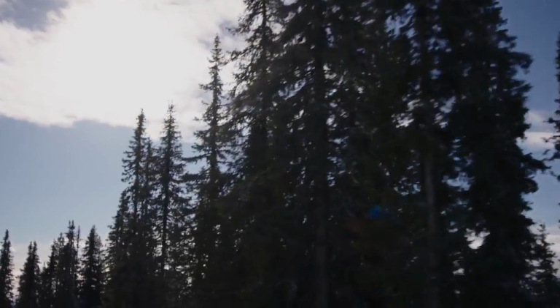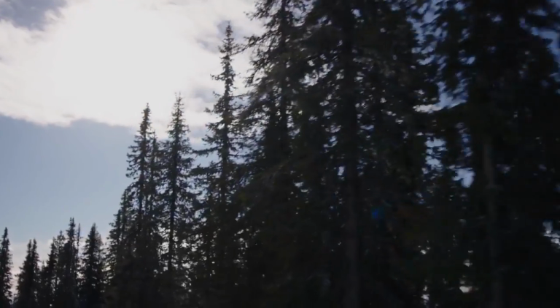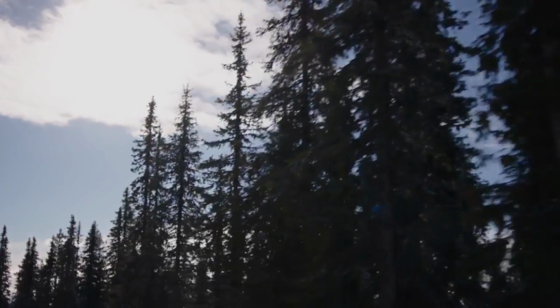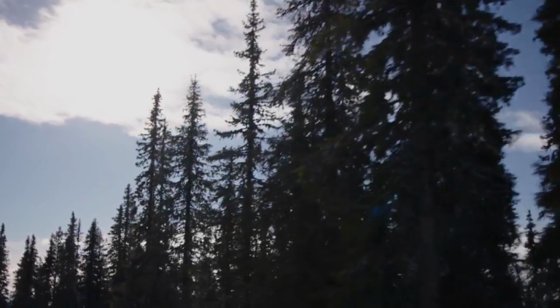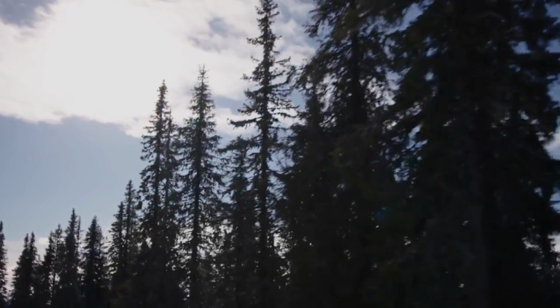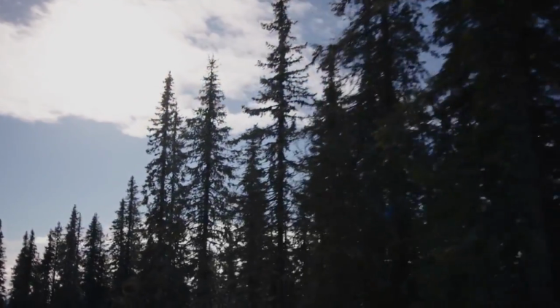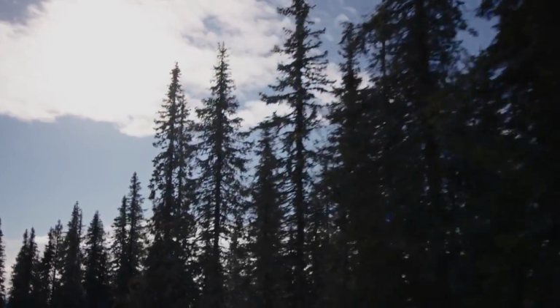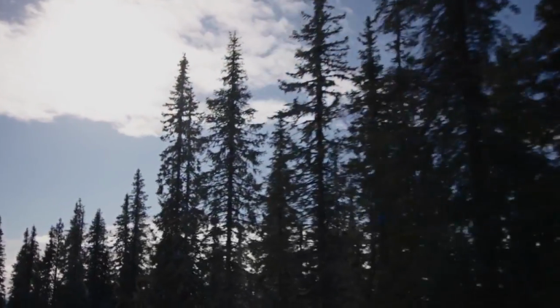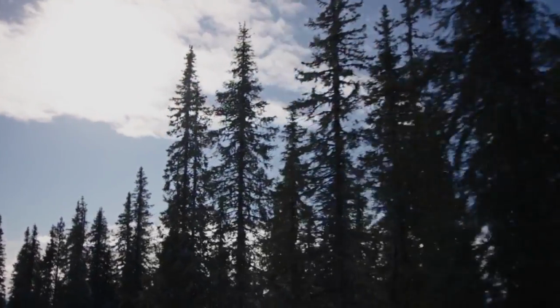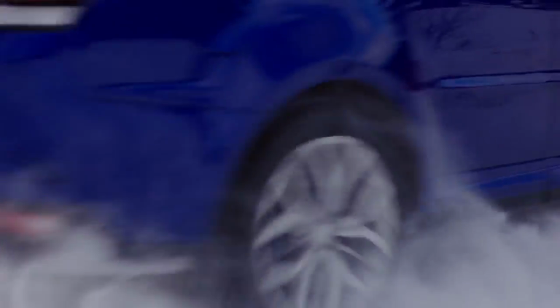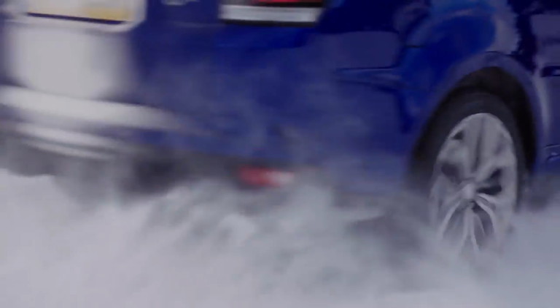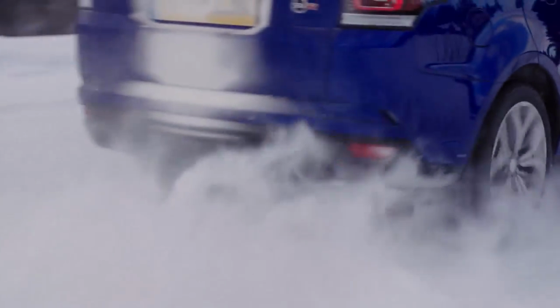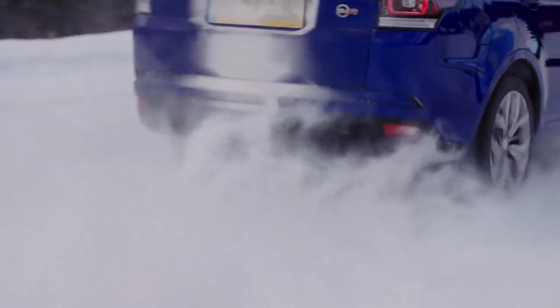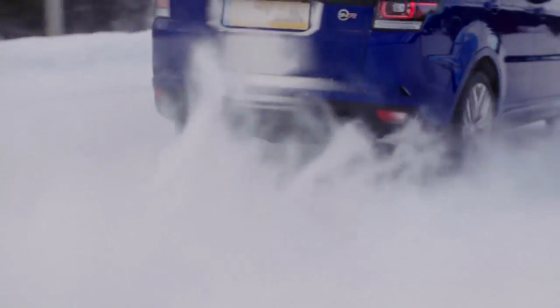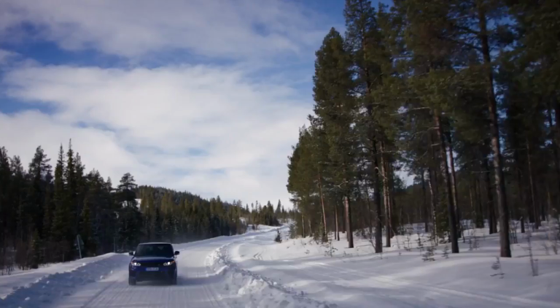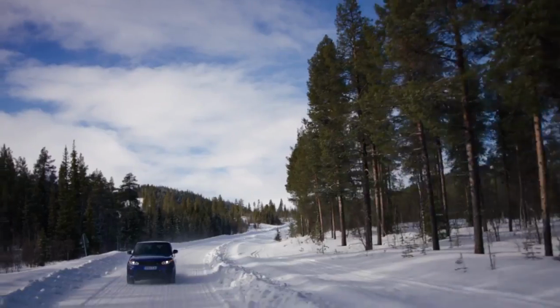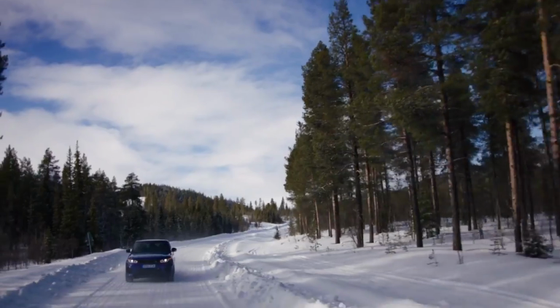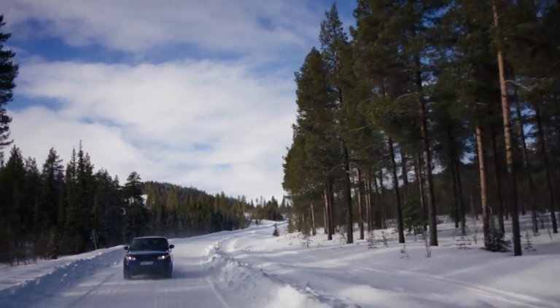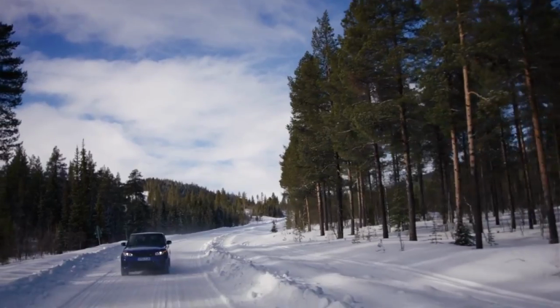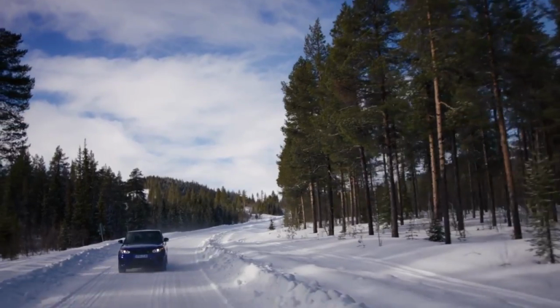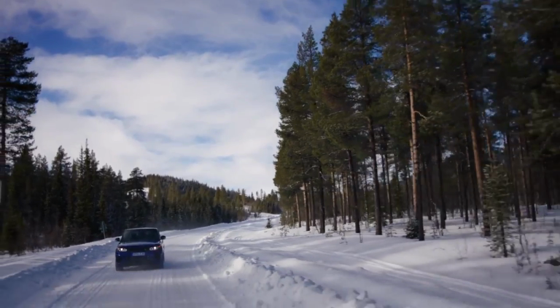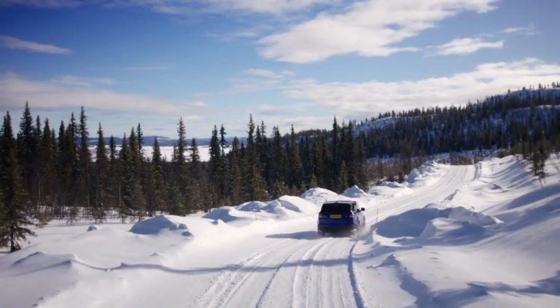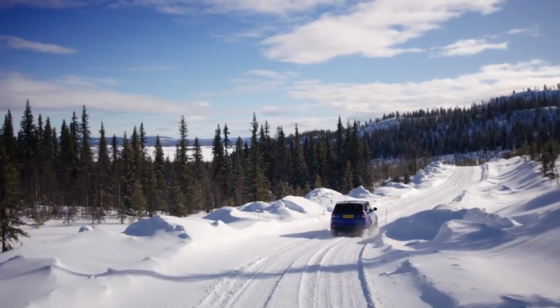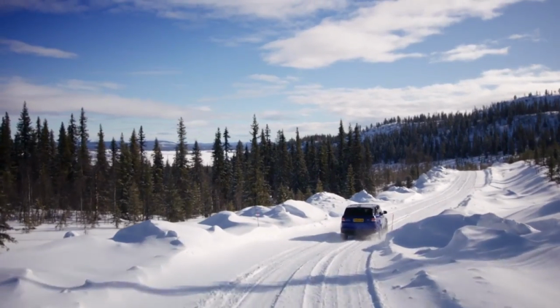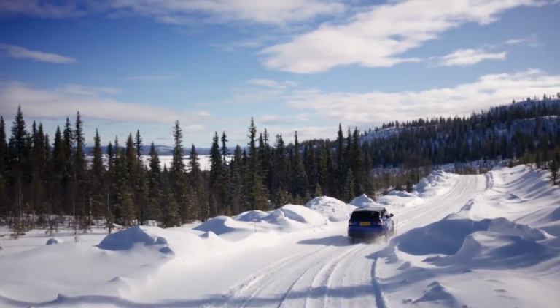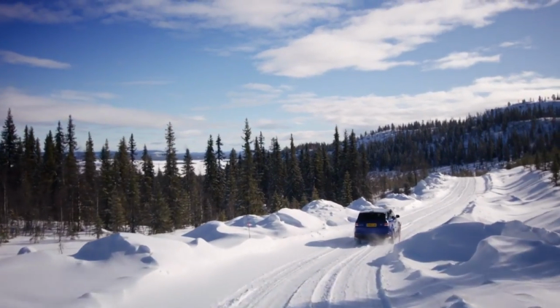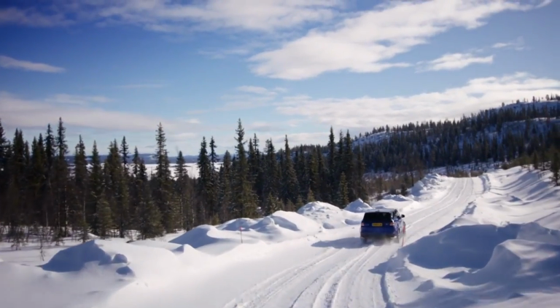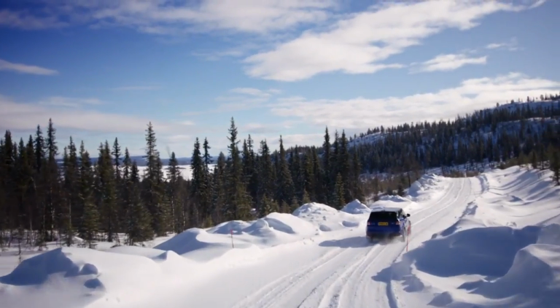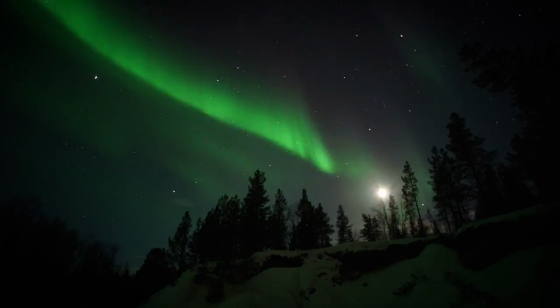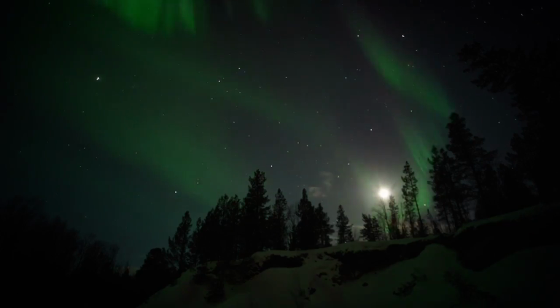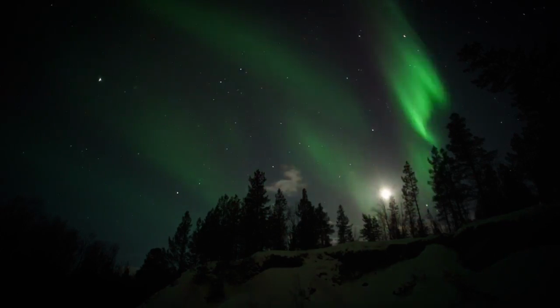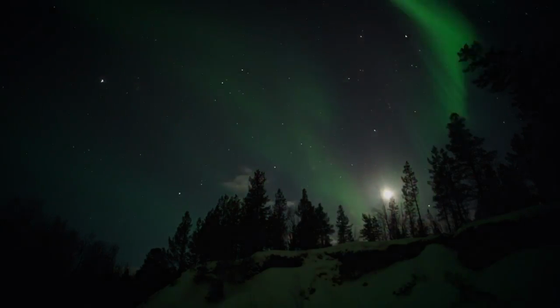The greatest adventure awaits as the Range Rover Sport SVR heads to the top of Europe in search of the Northern Lights.